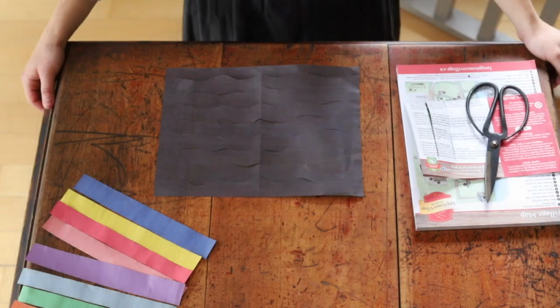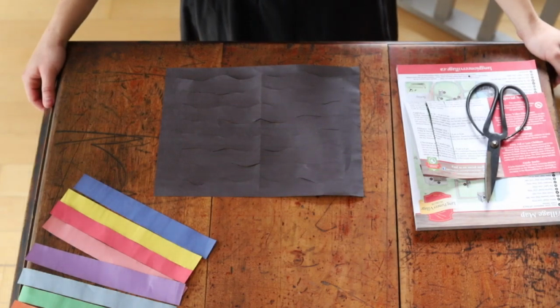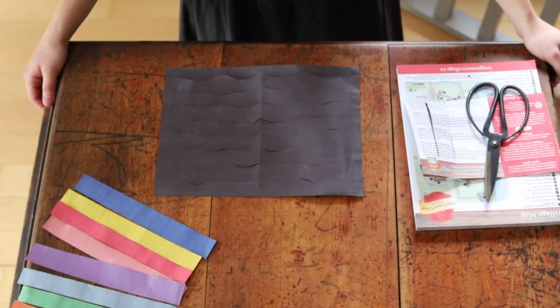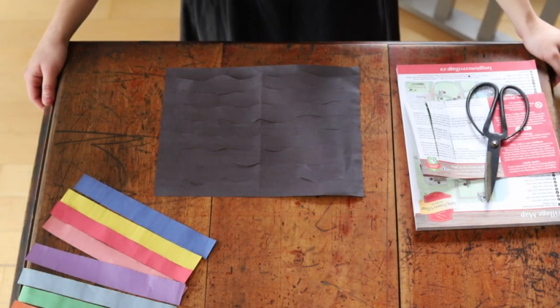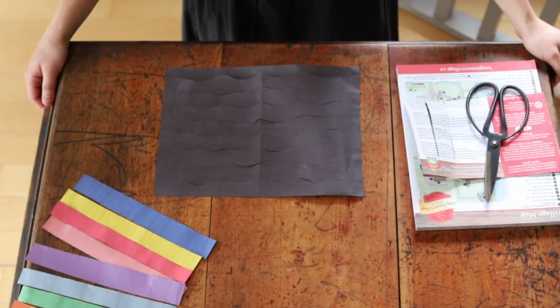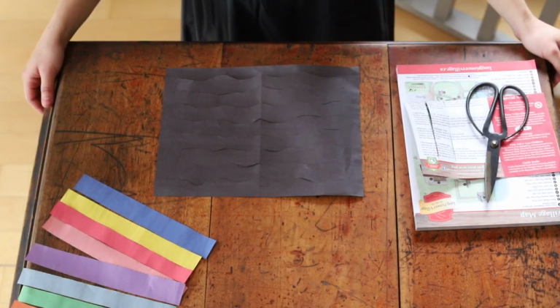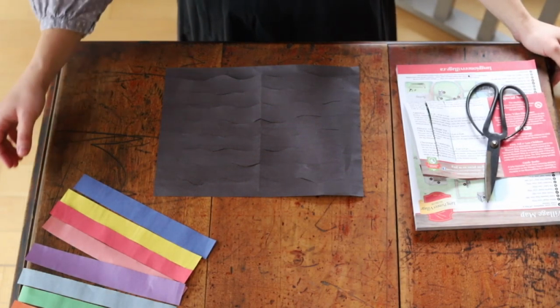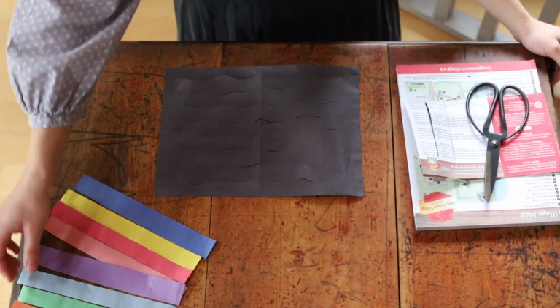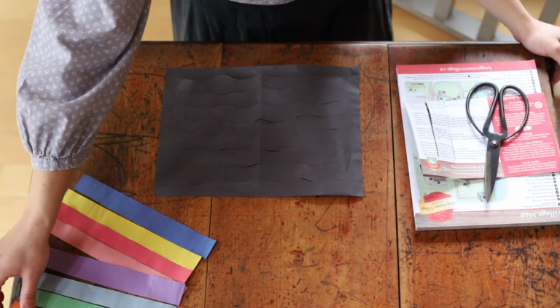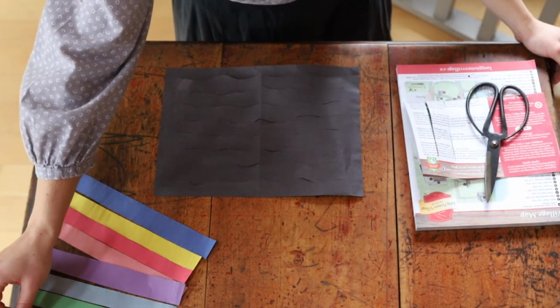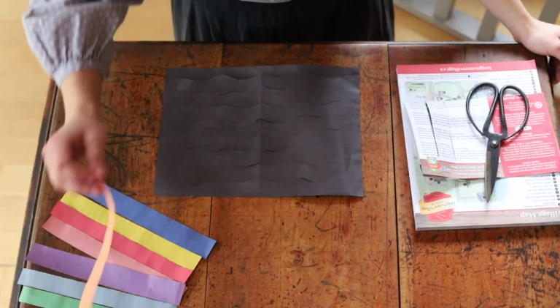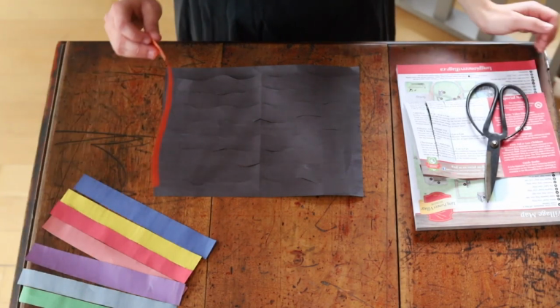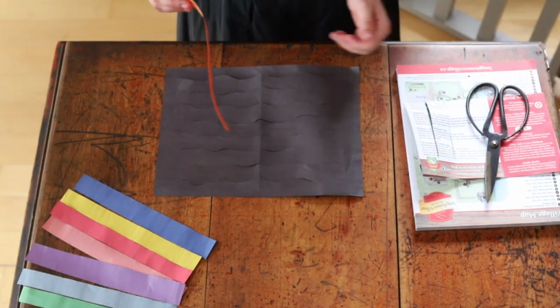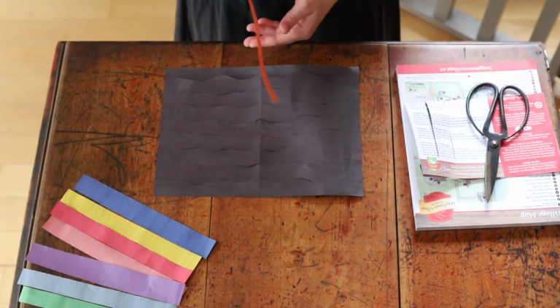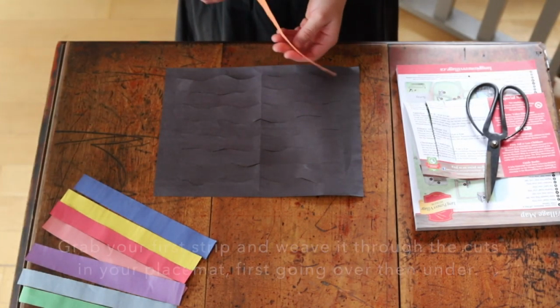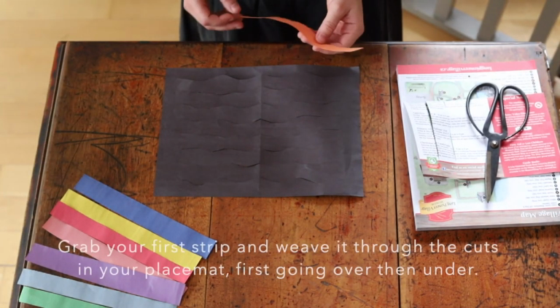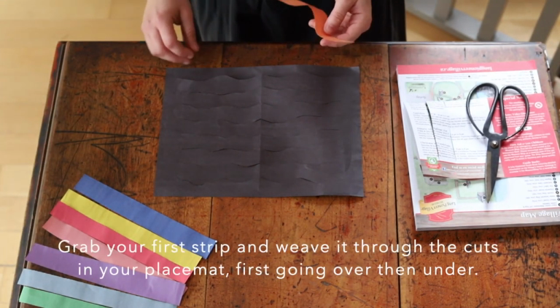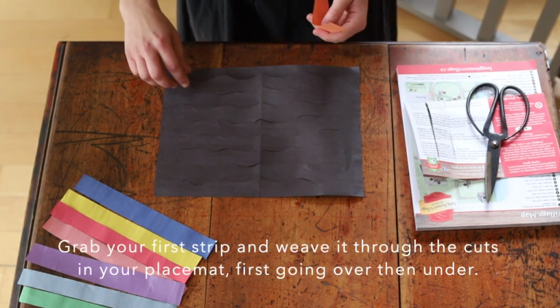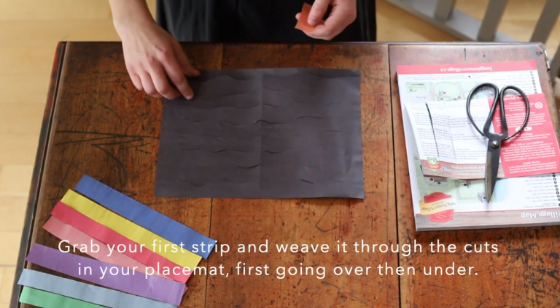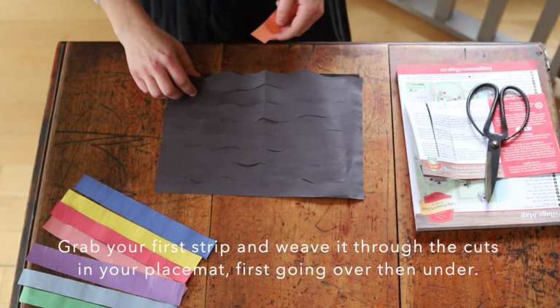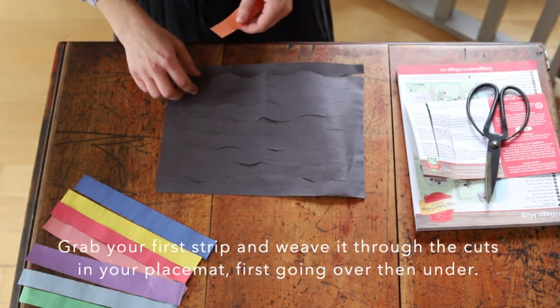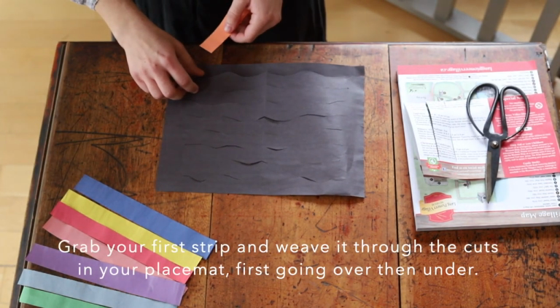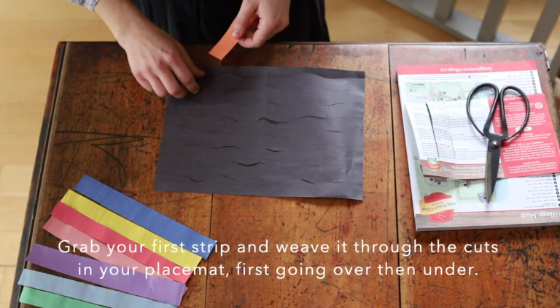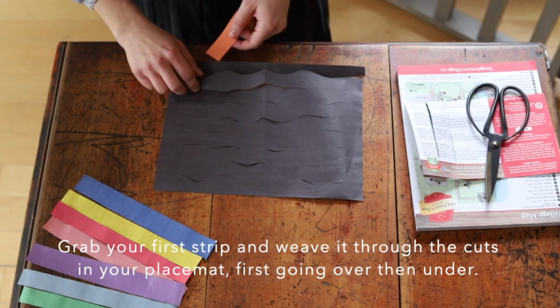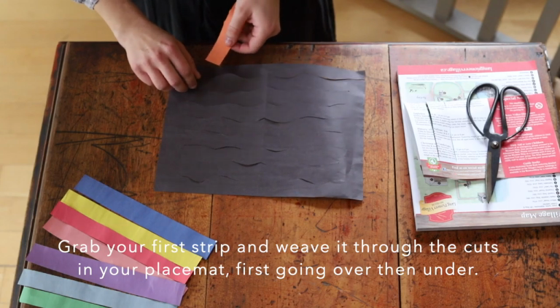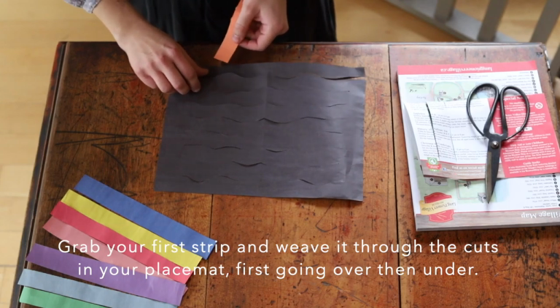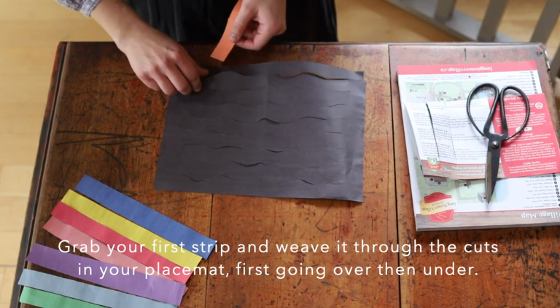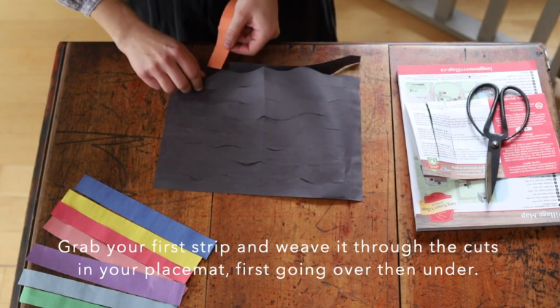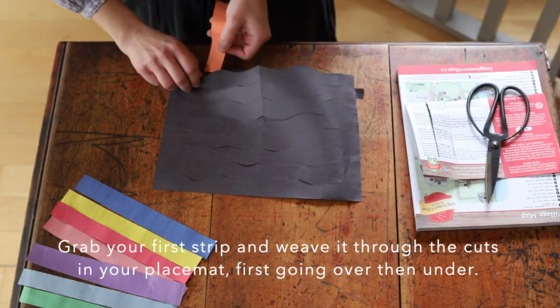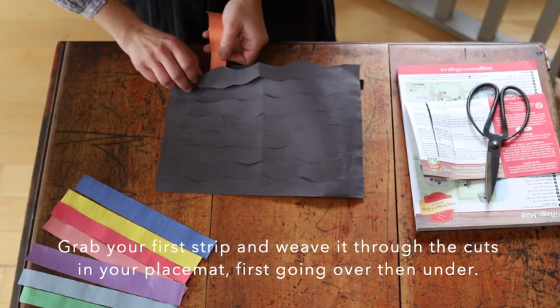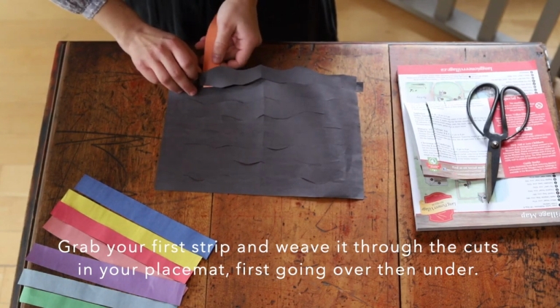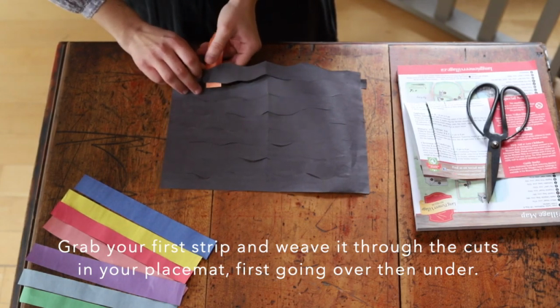Now that you've got your strips of paper cut, you're going to take your first color of choice and you're going to thread it over and under all the way through the piece of paper.